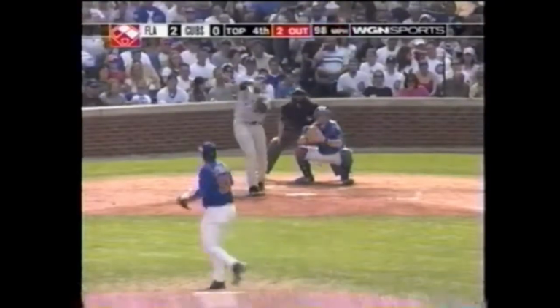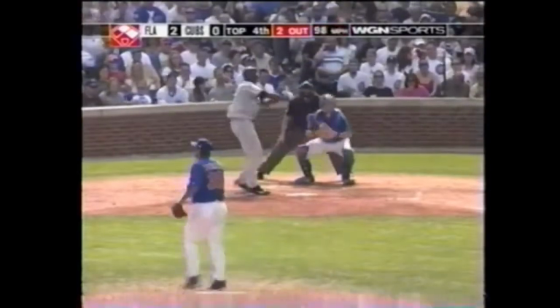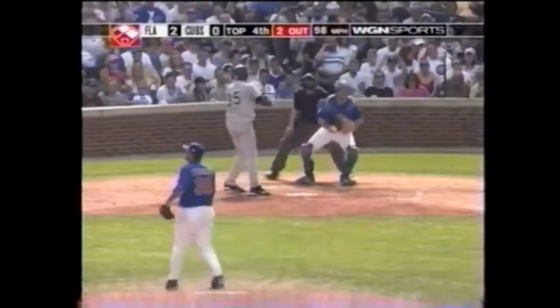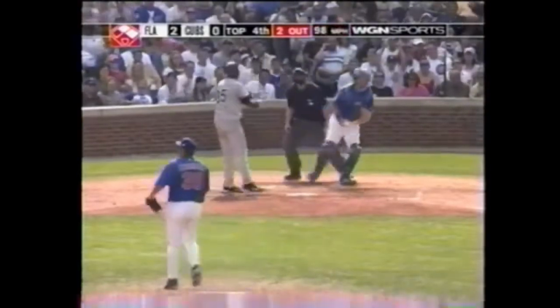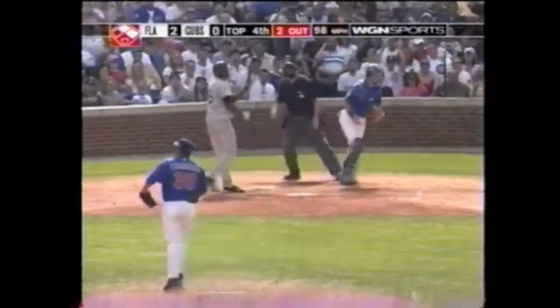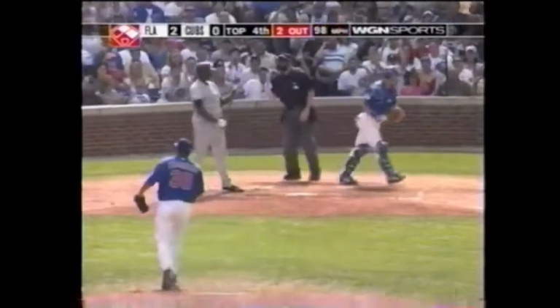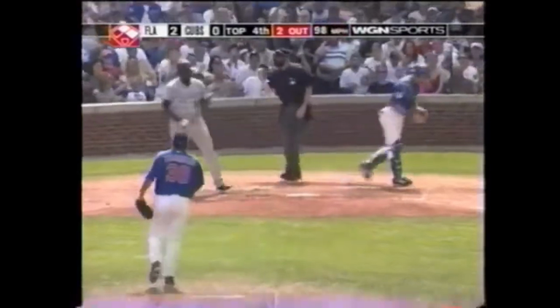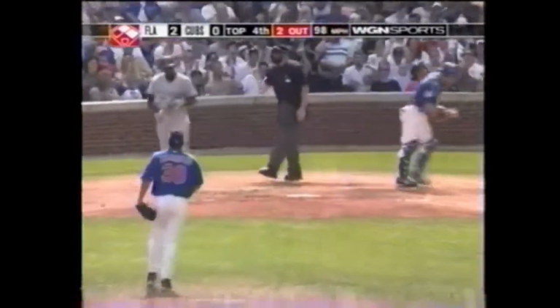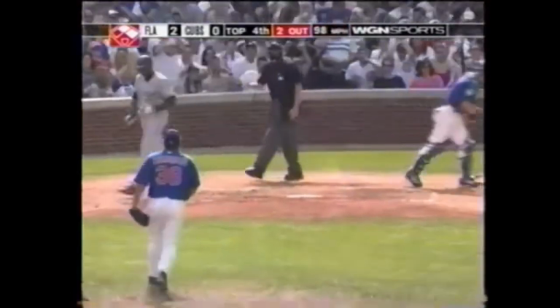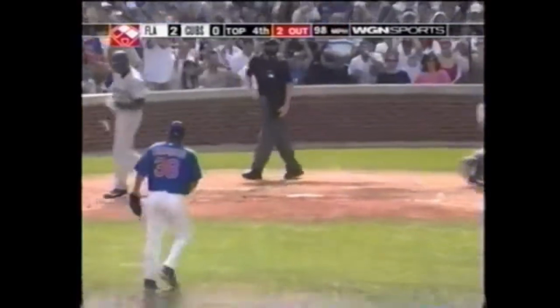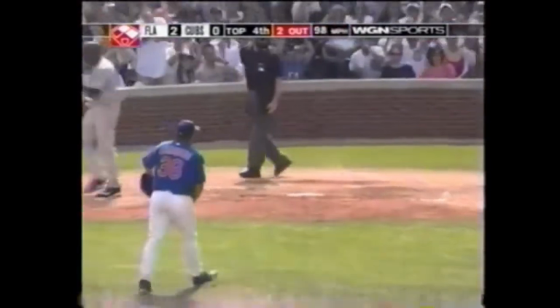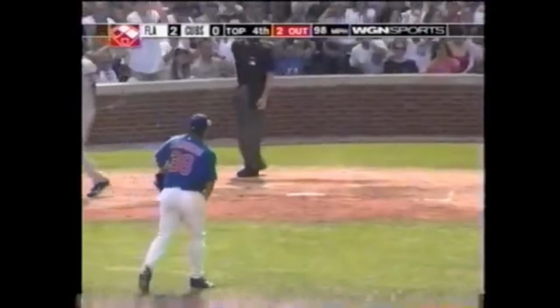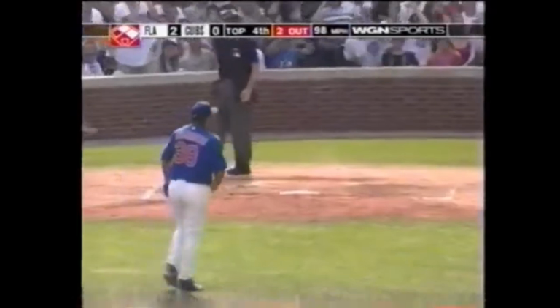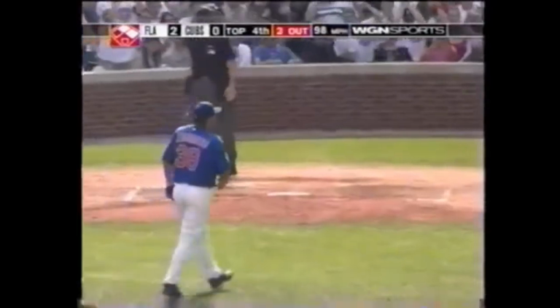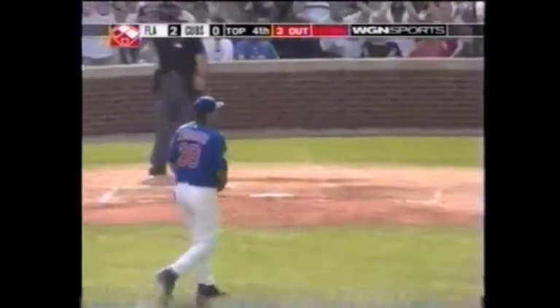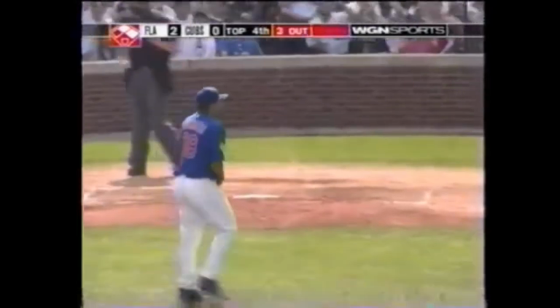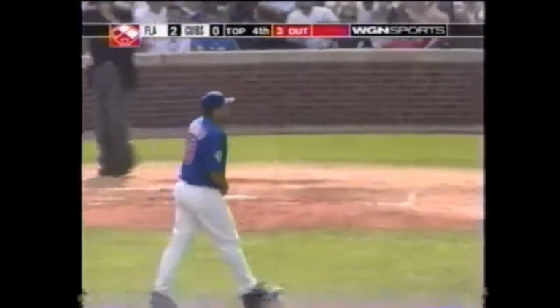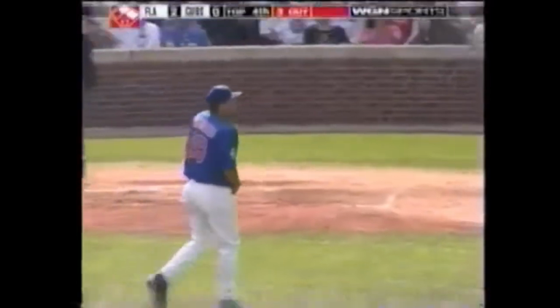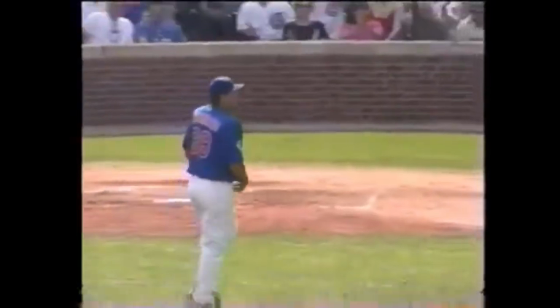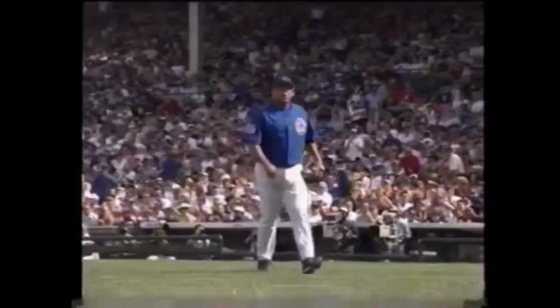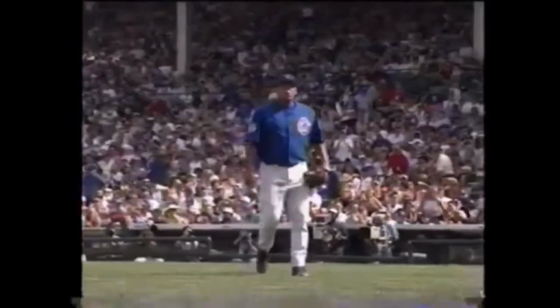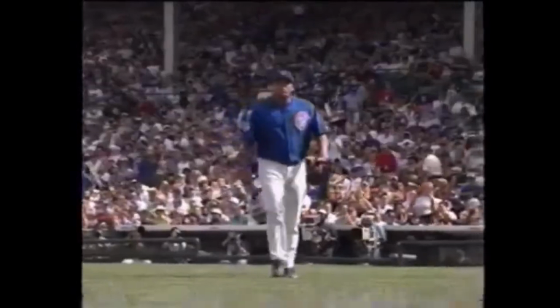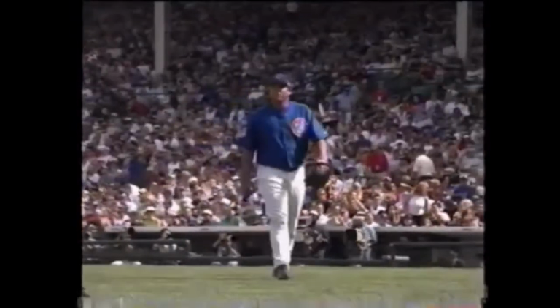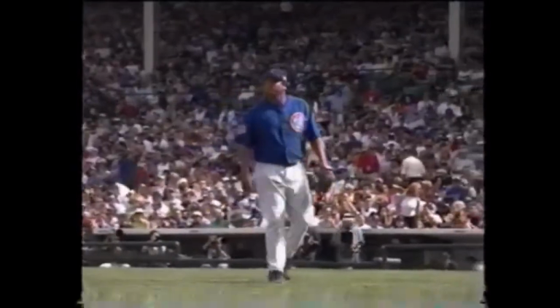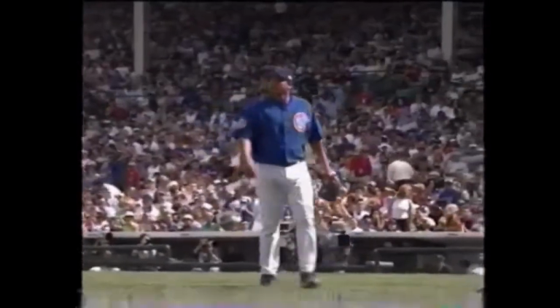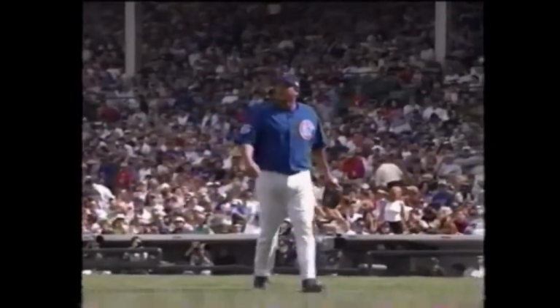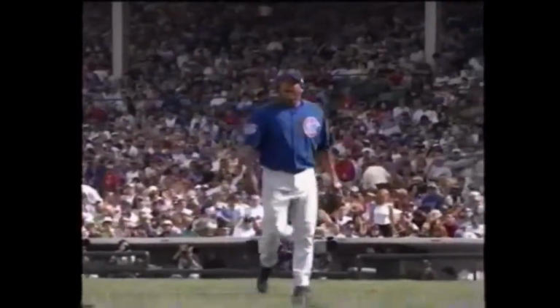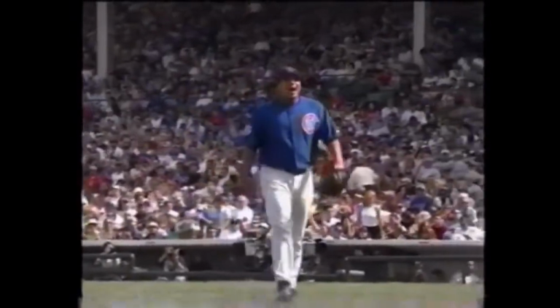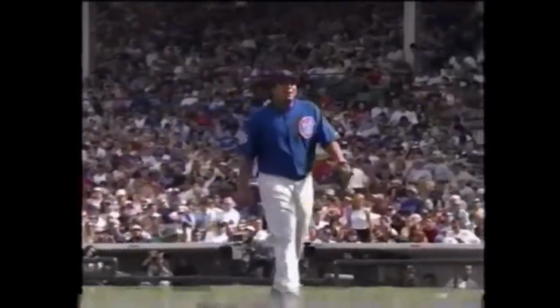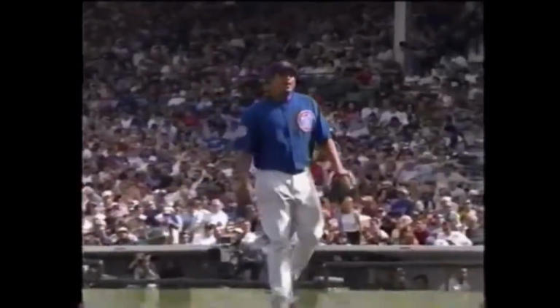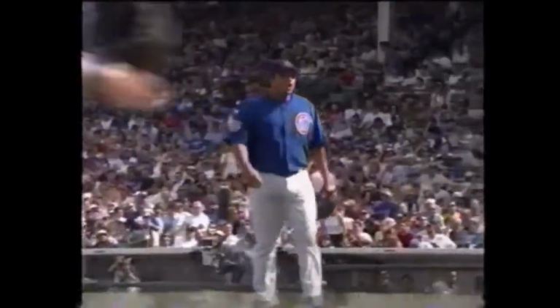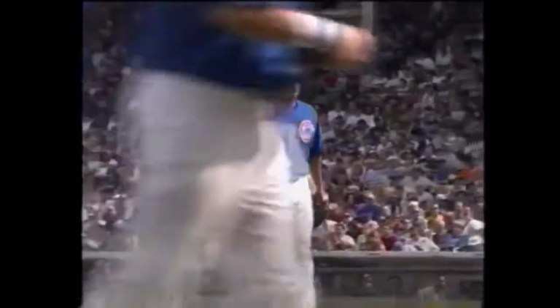Pitch to Willis — and he struck him out. The Marlins leave two in the fourth but lead by two.